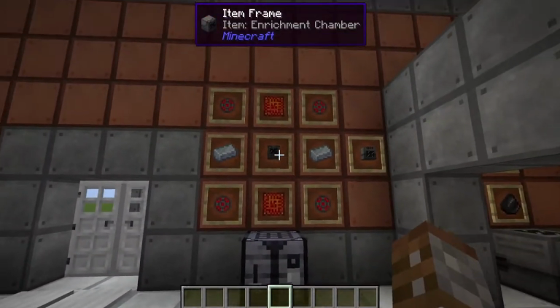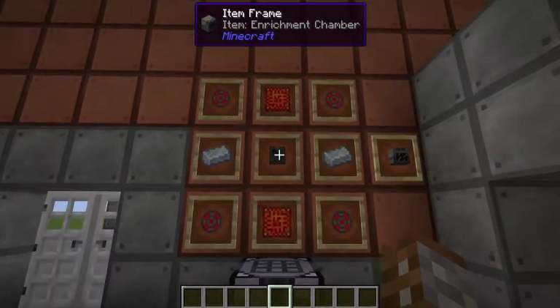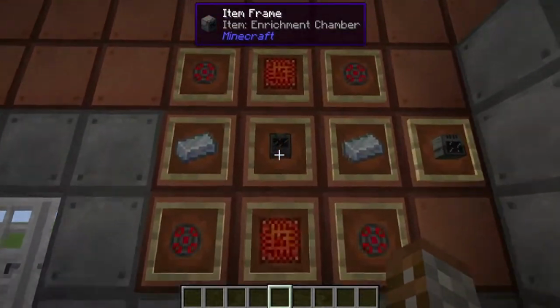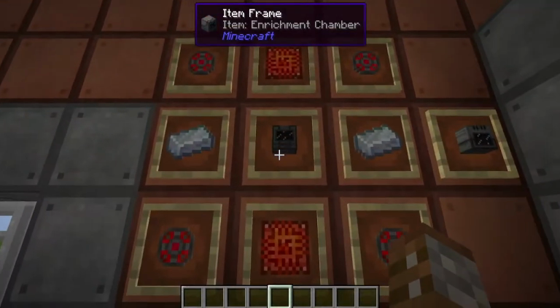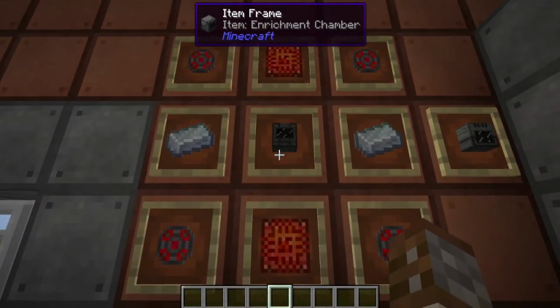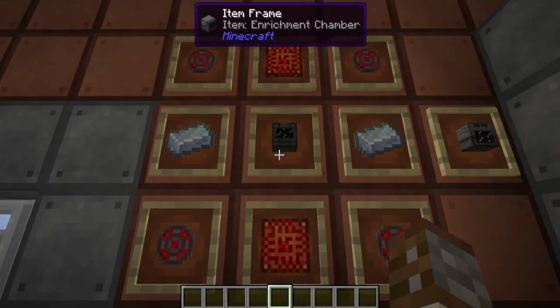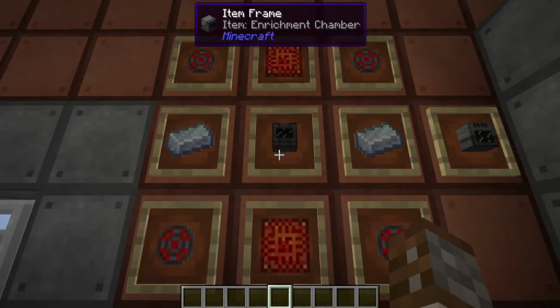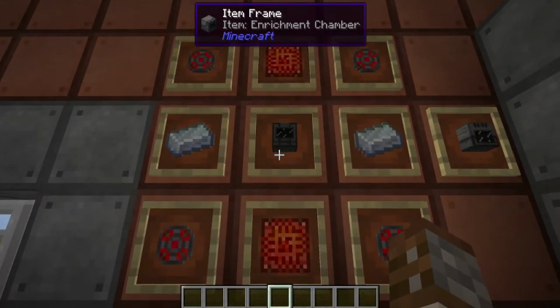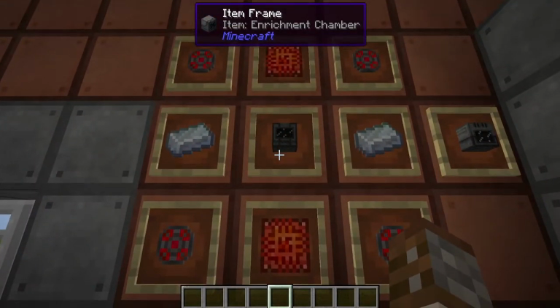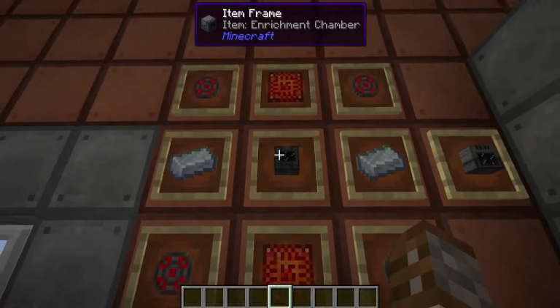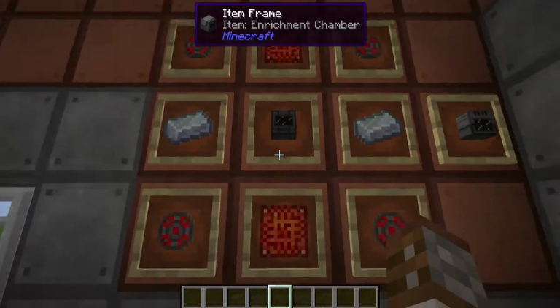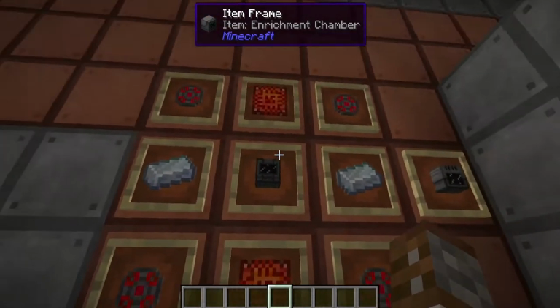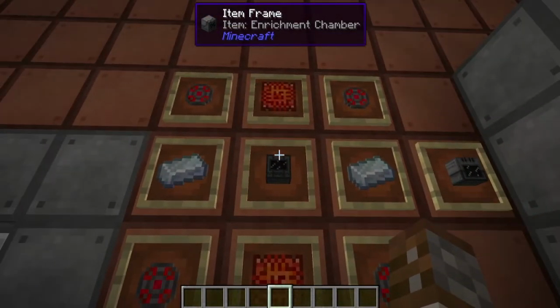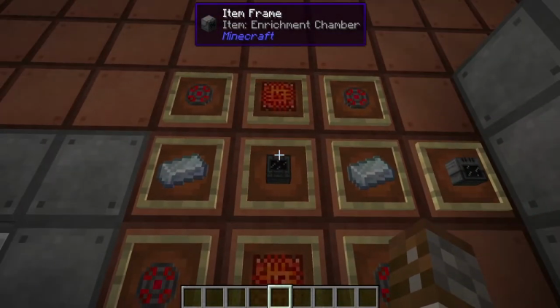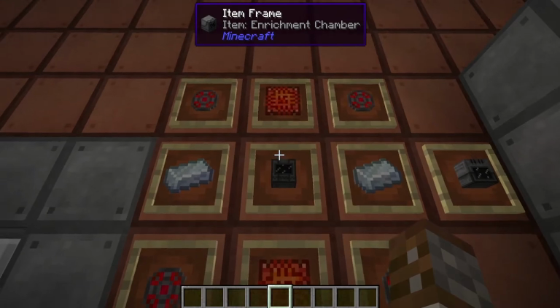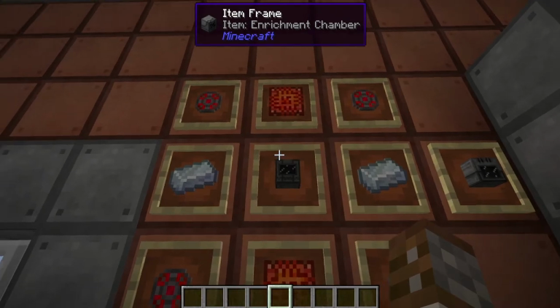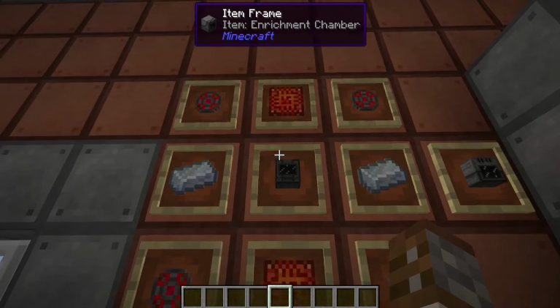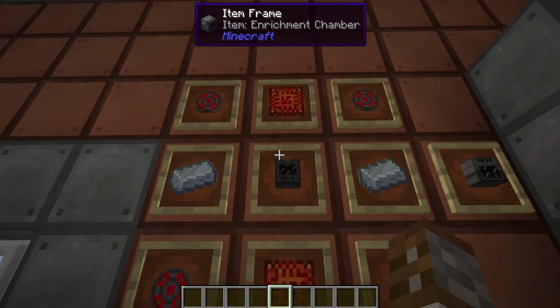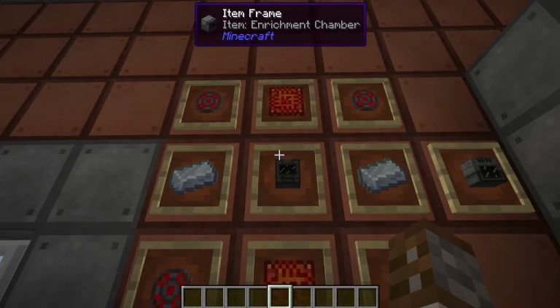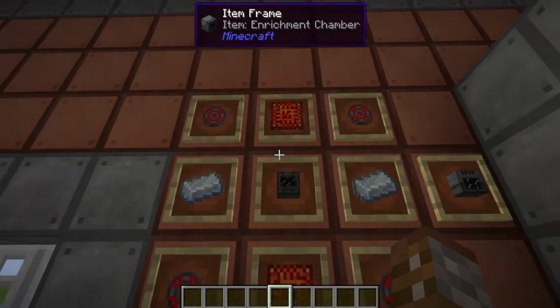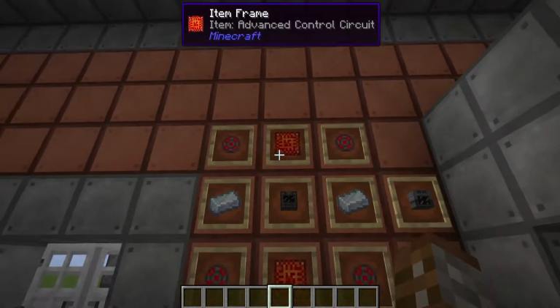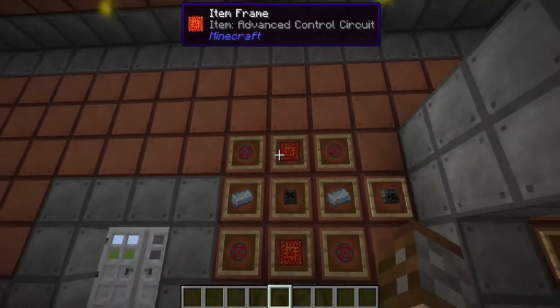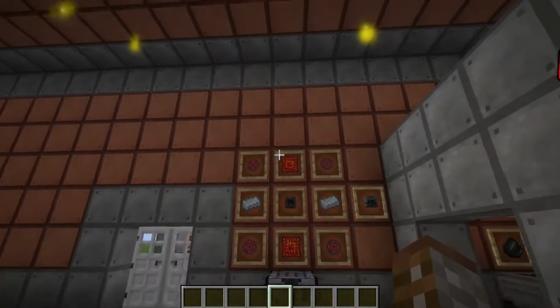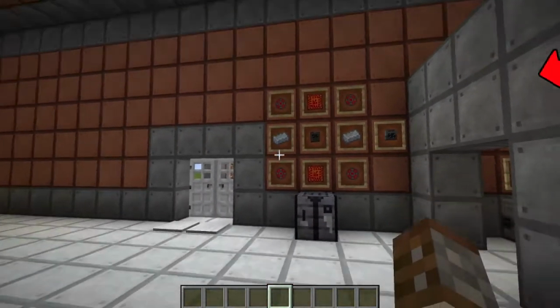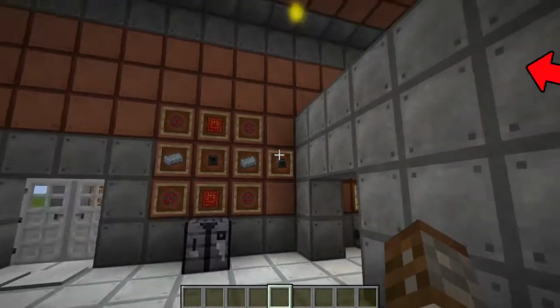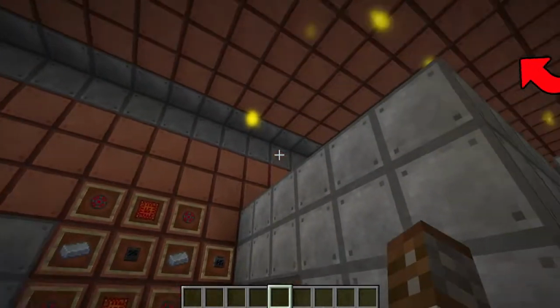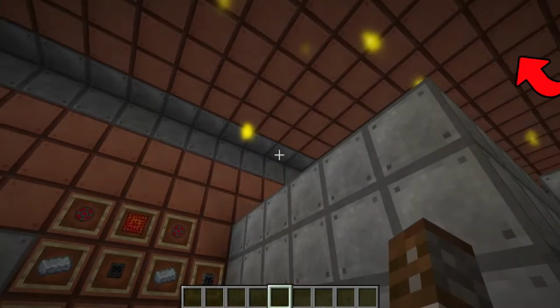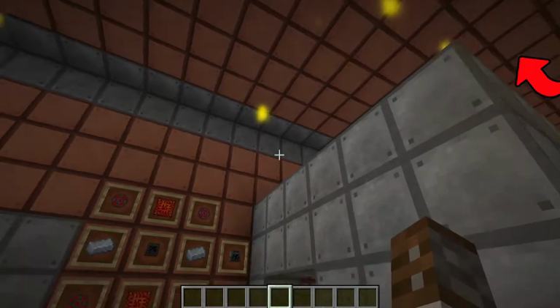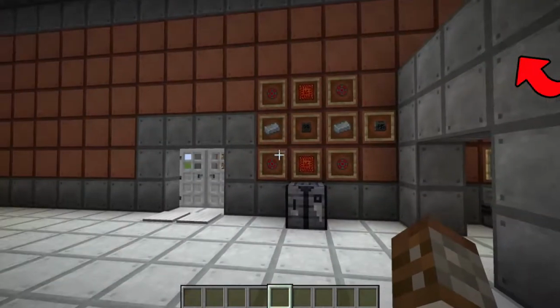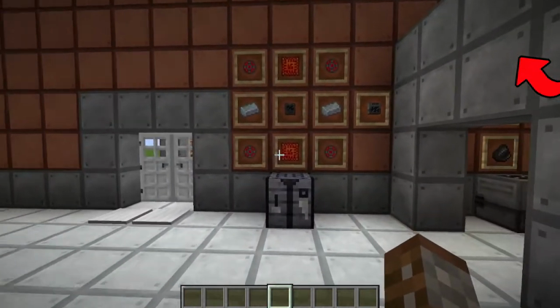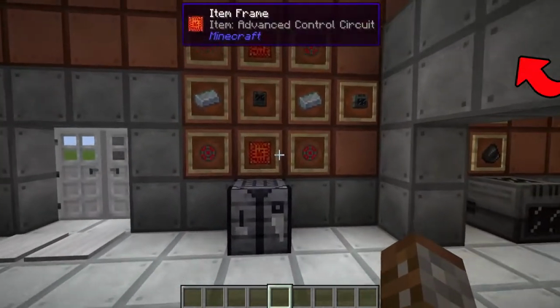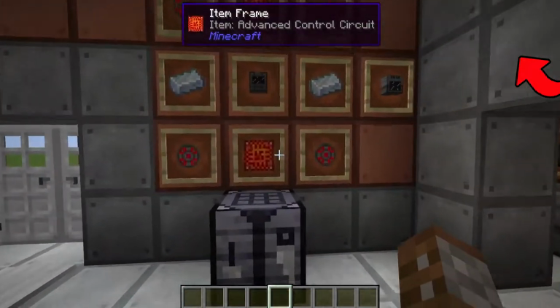In the center of the recipe we've got the Enrichment Chamber. We've covered the Enrichment Chamber in a previous tutorial and I highly recommend checking that out in the top right-hand corner in the cards.